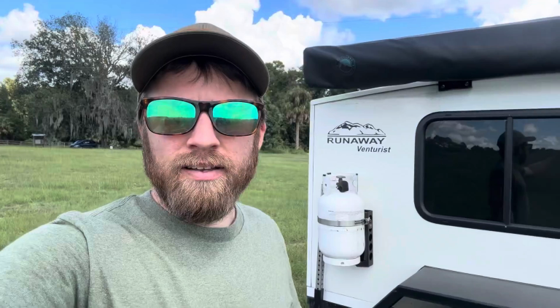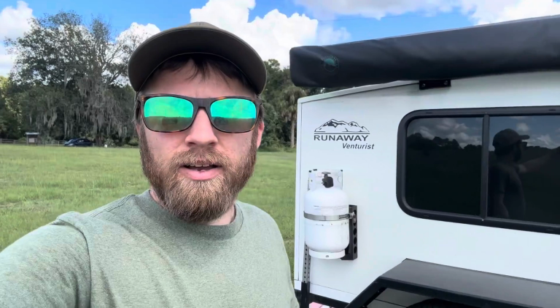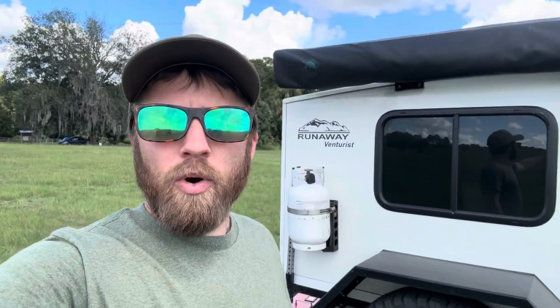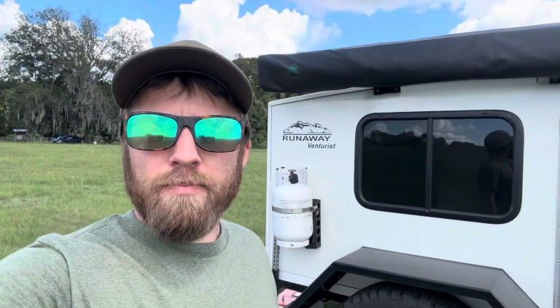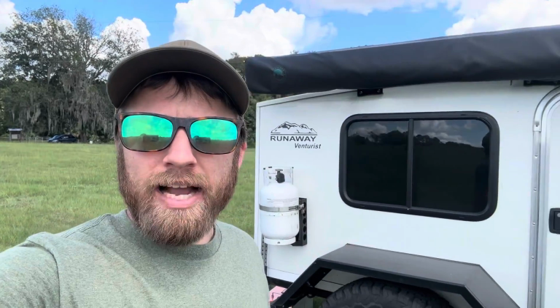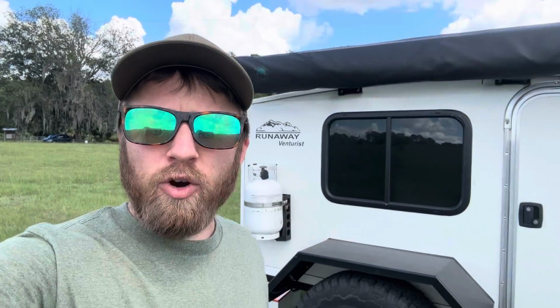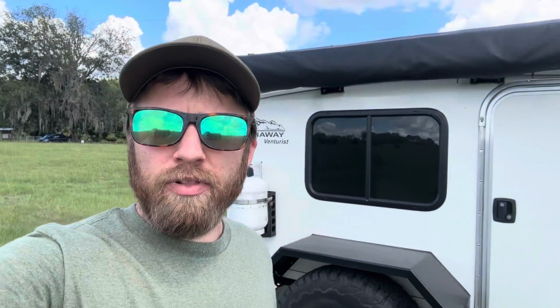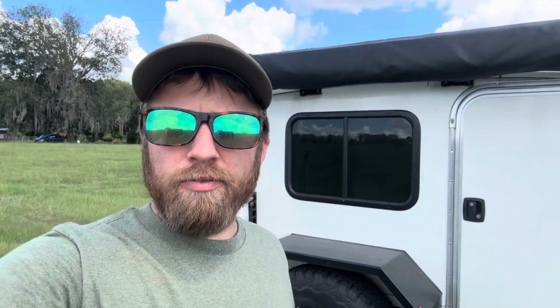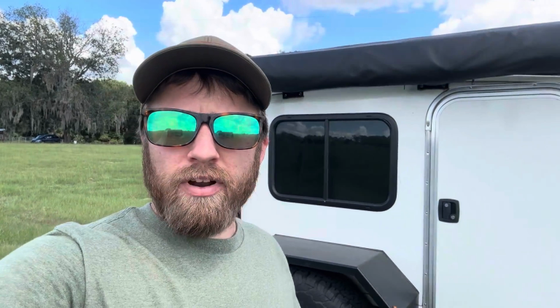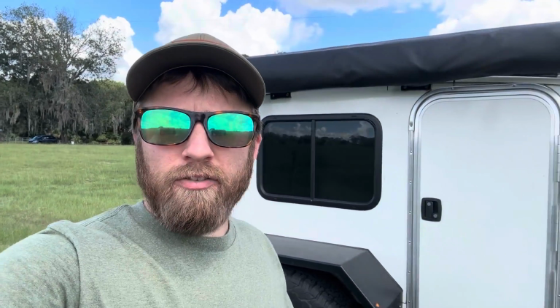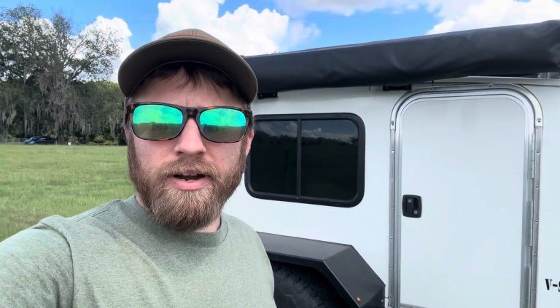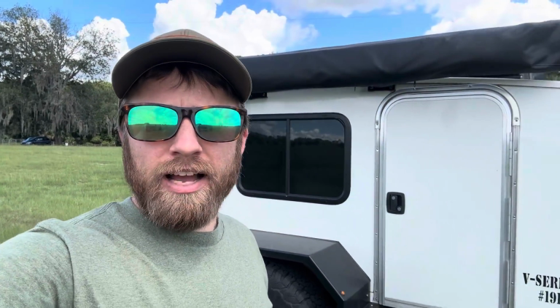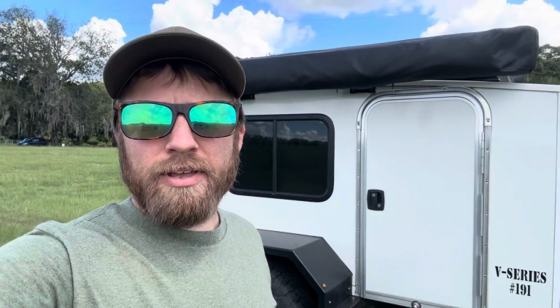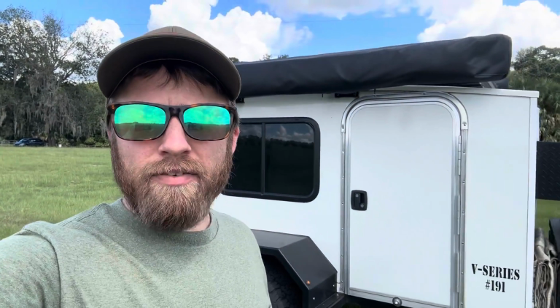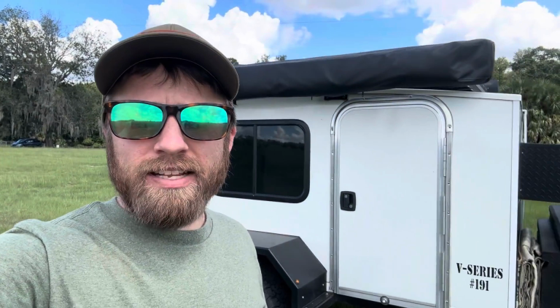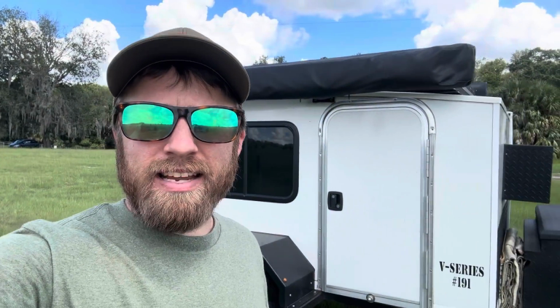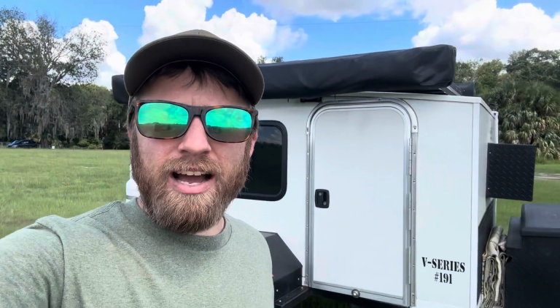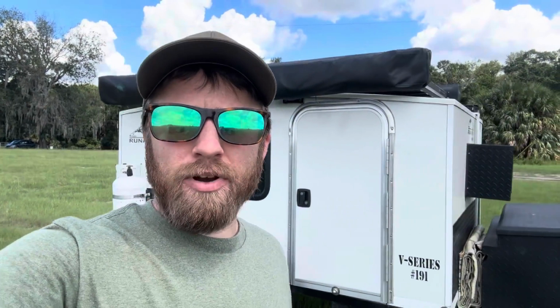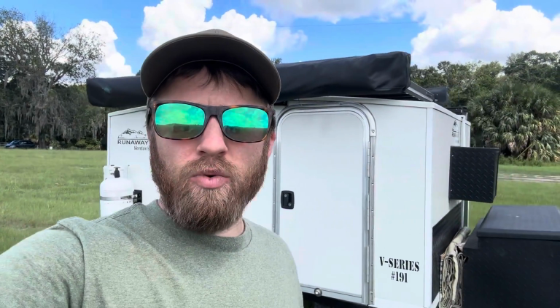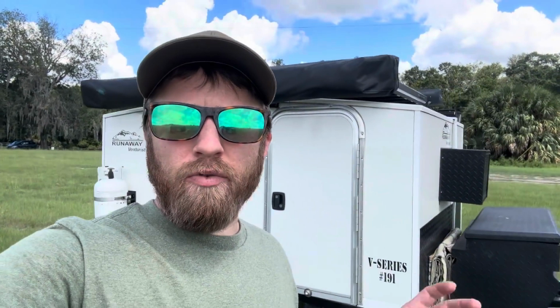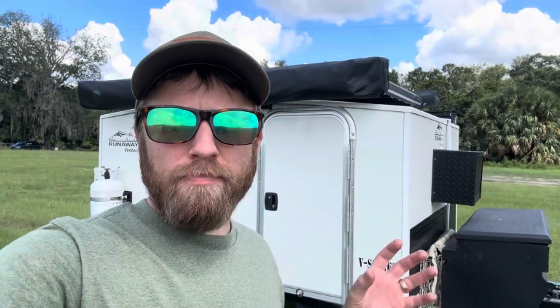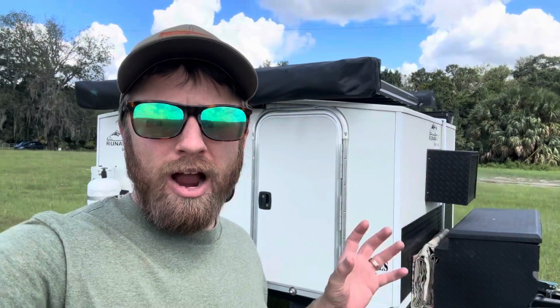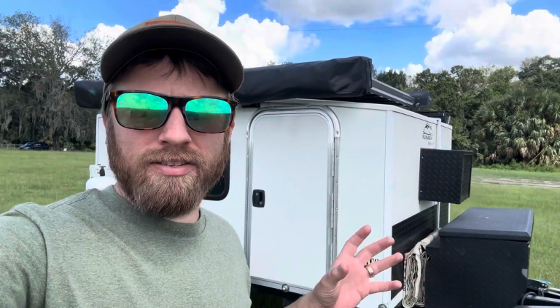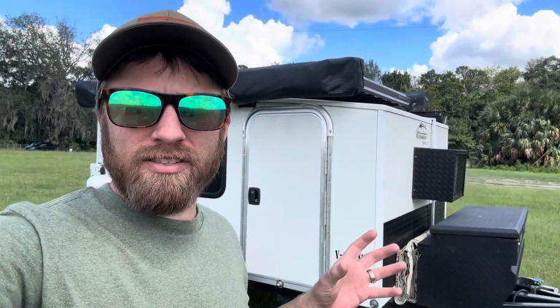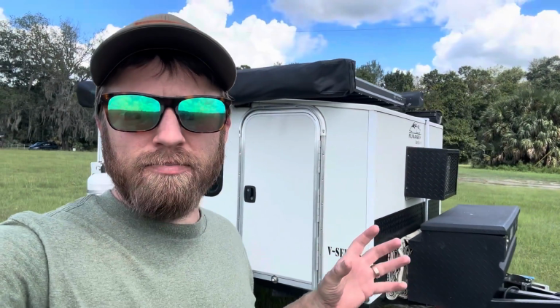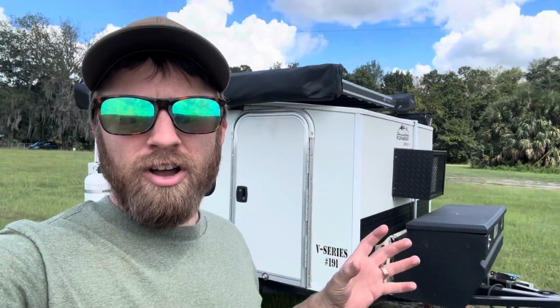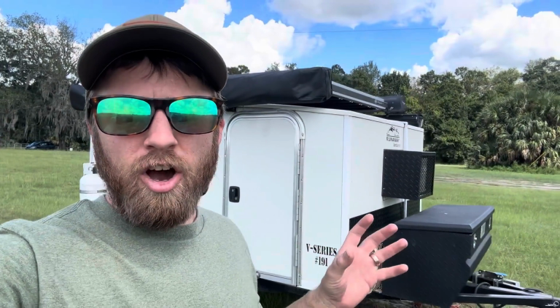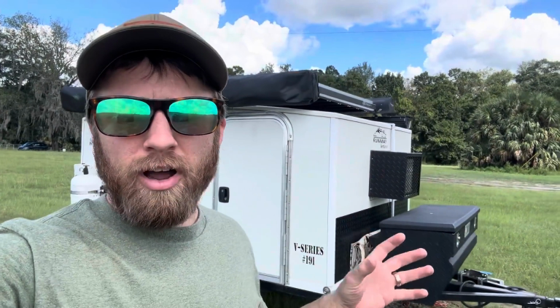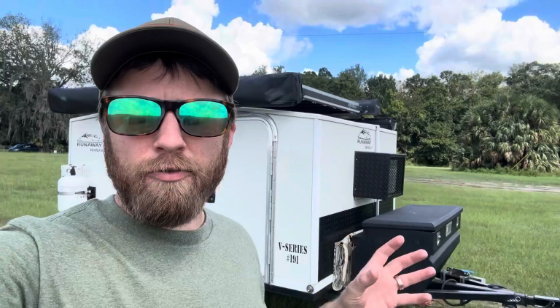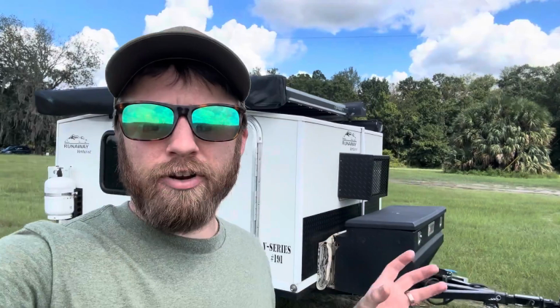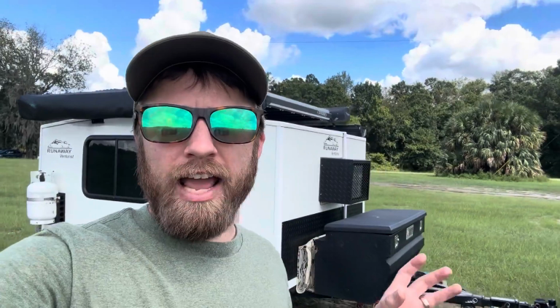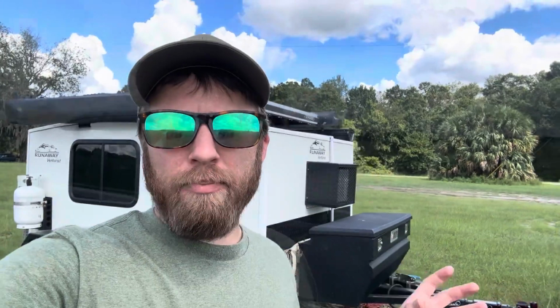Welcome back to Overland Florida everybody, I'm Kevin, and today I want to go over the power system on my off-grid camper.